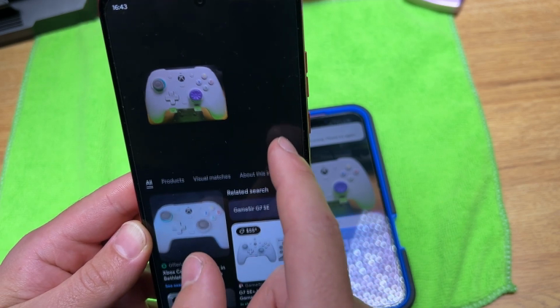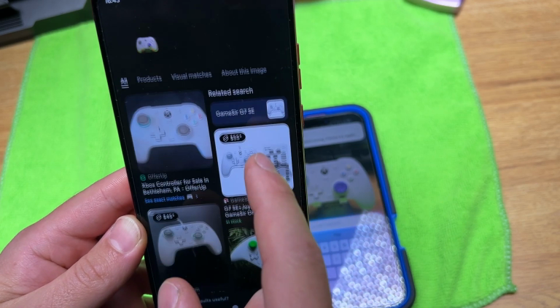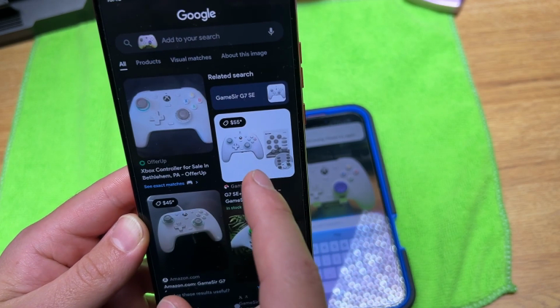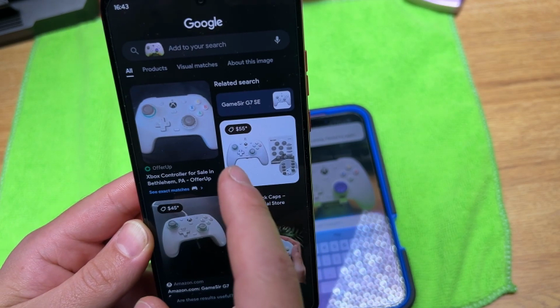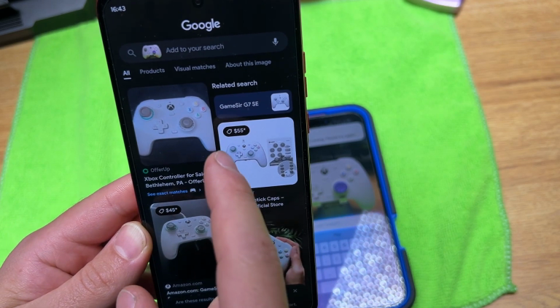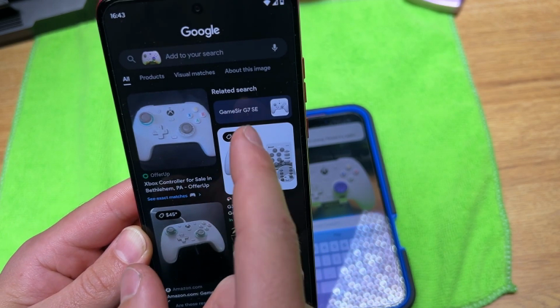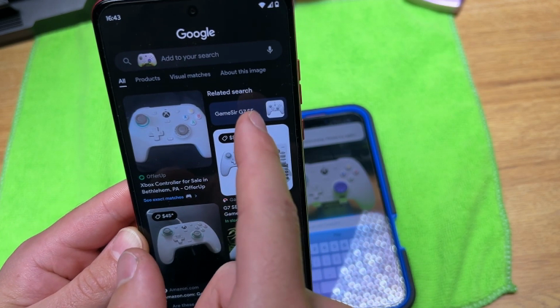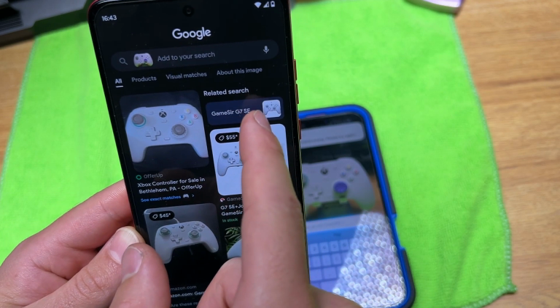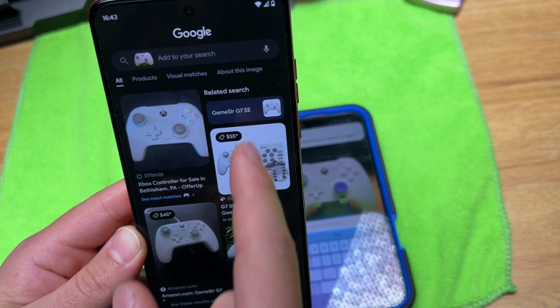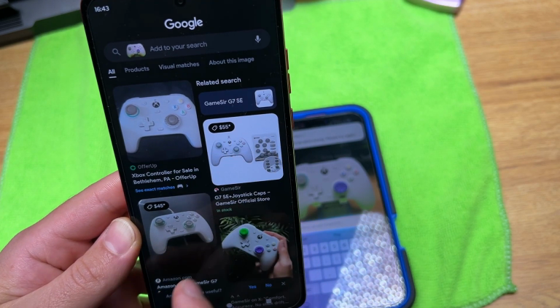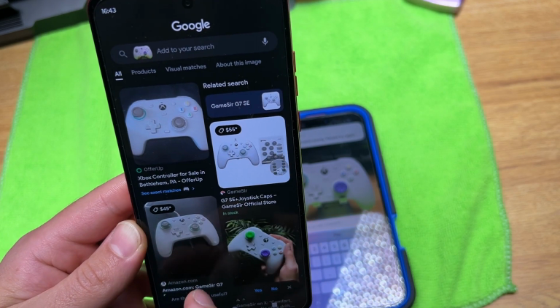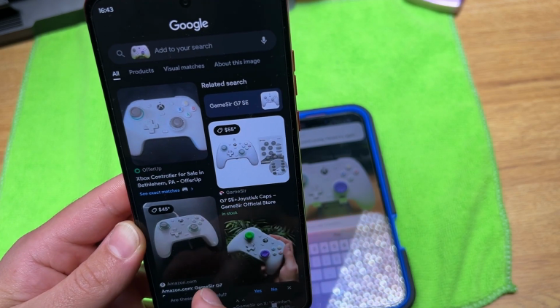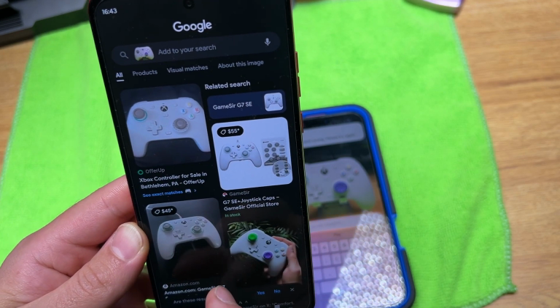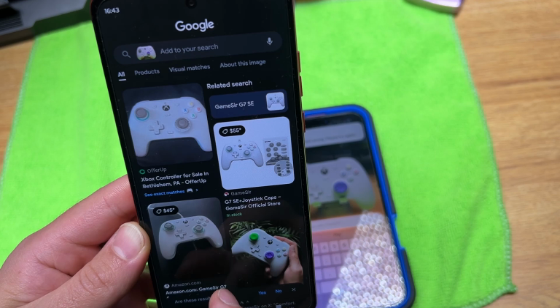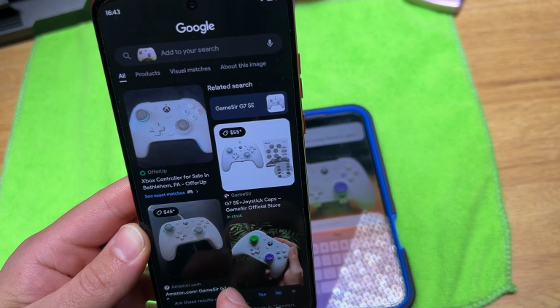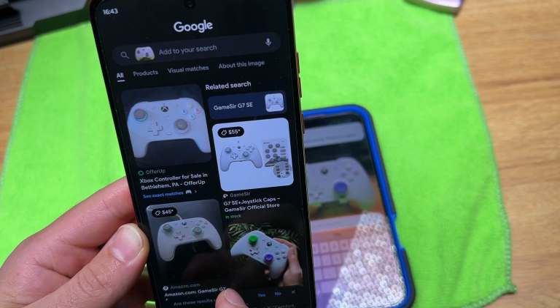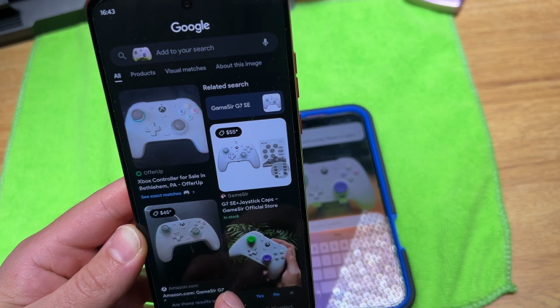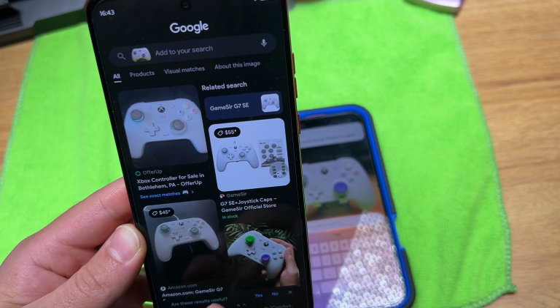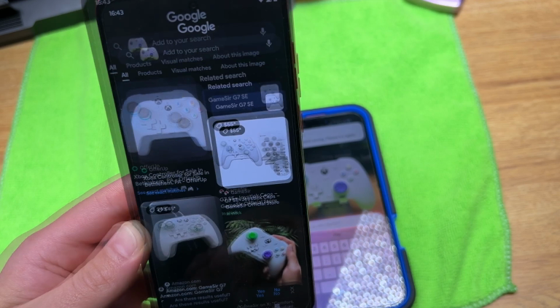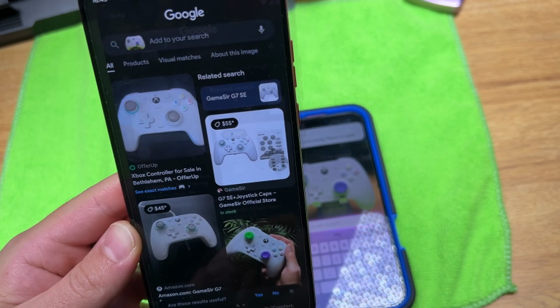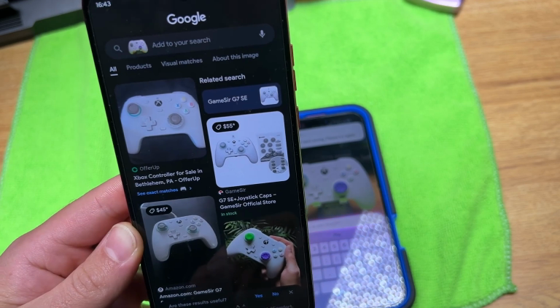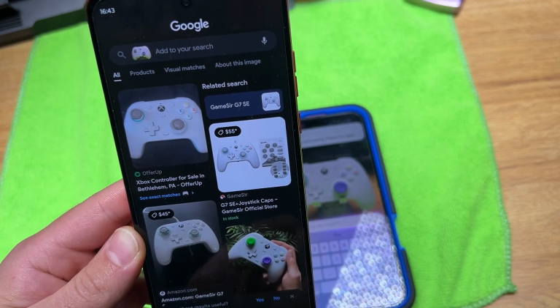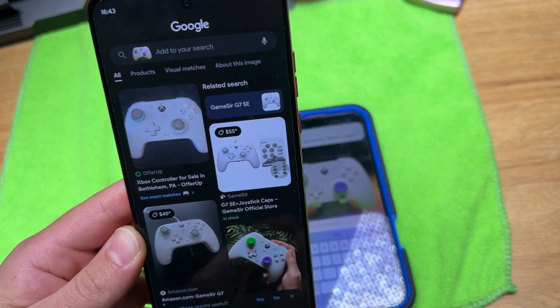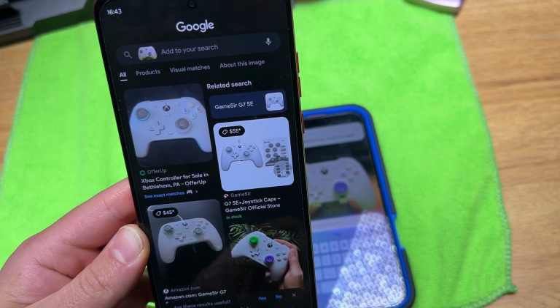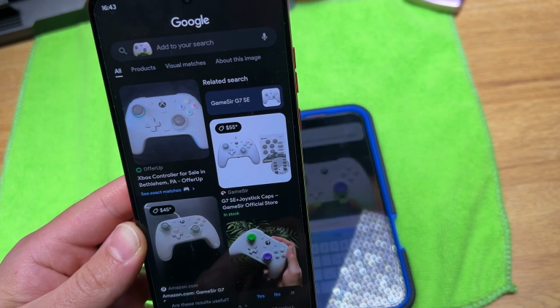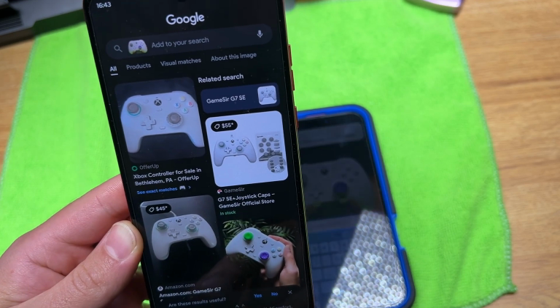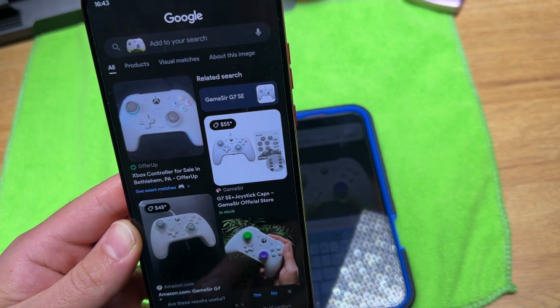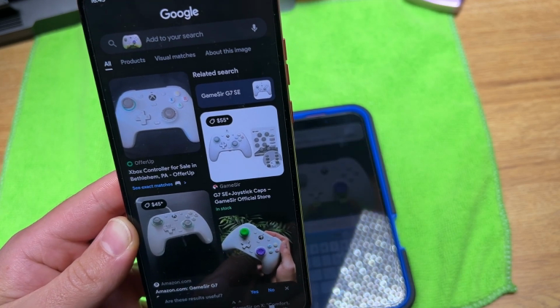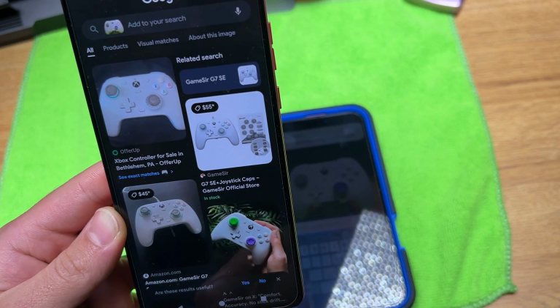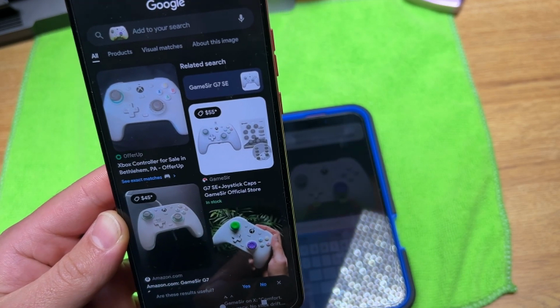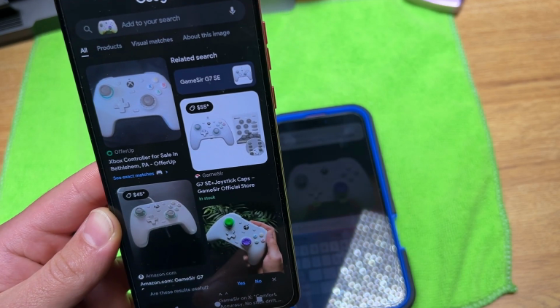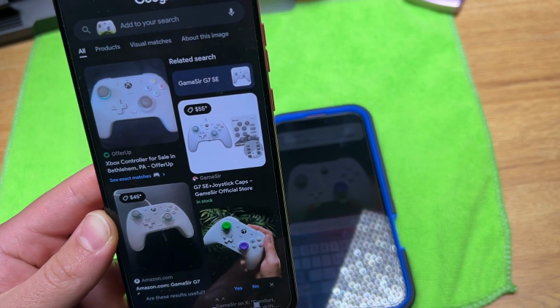Google says it is a GameSir G7 SE, and that is correct. That is what it is.